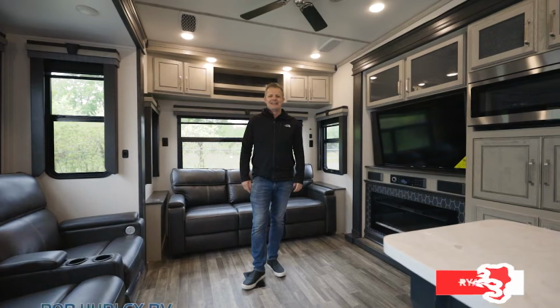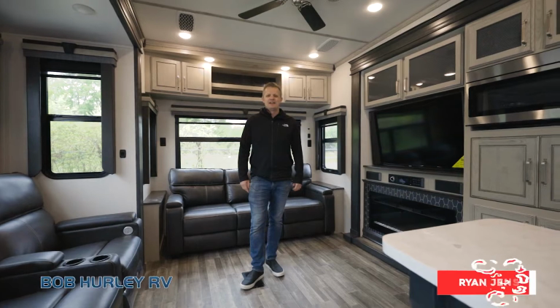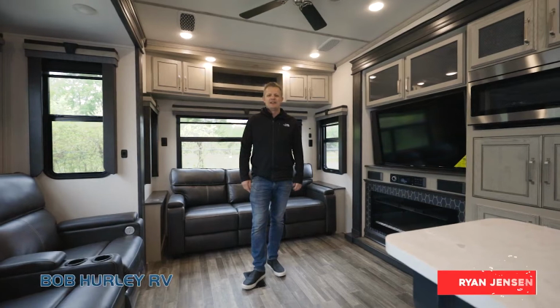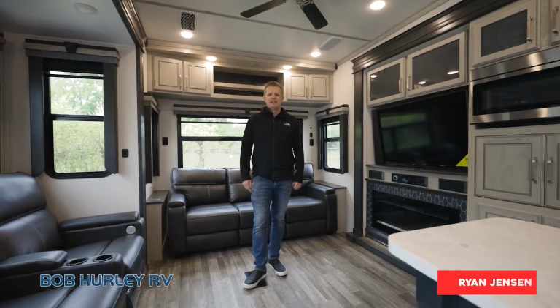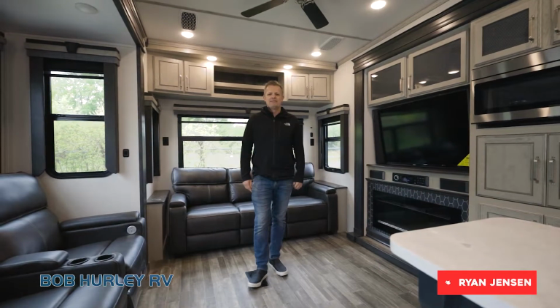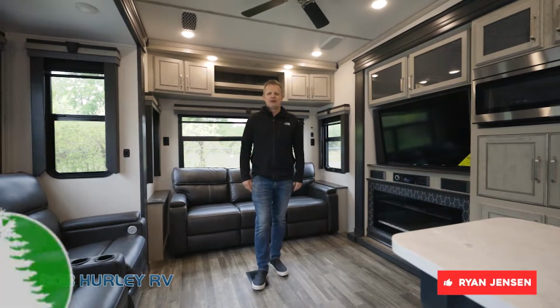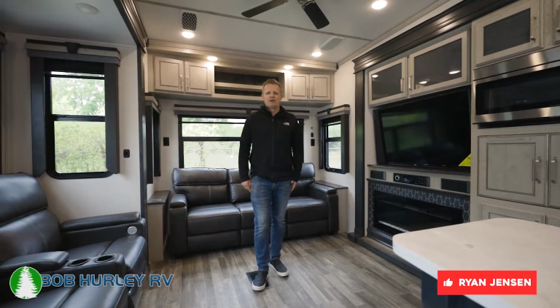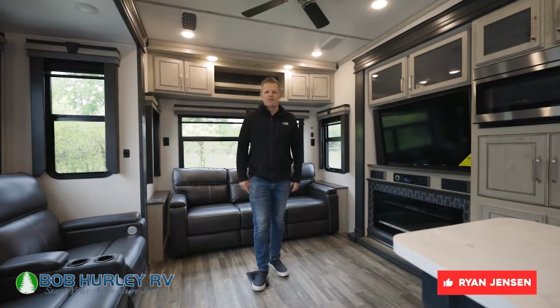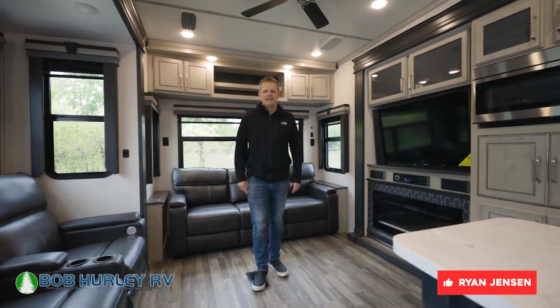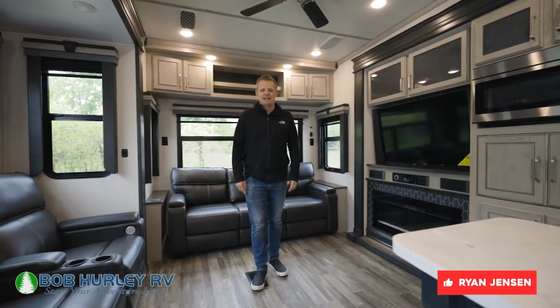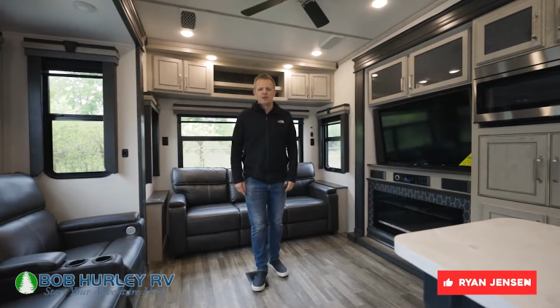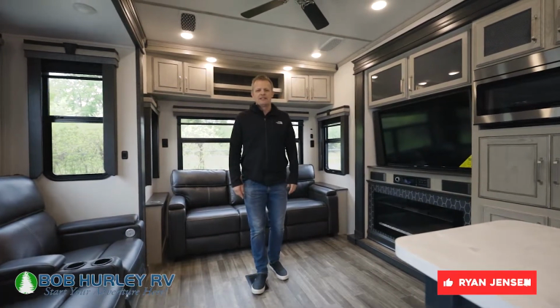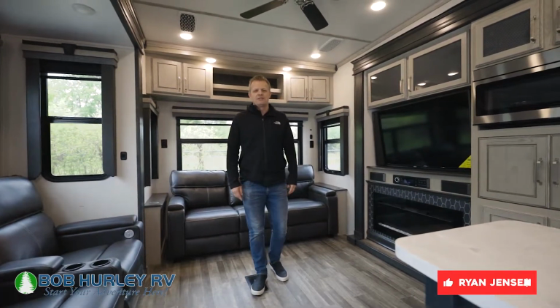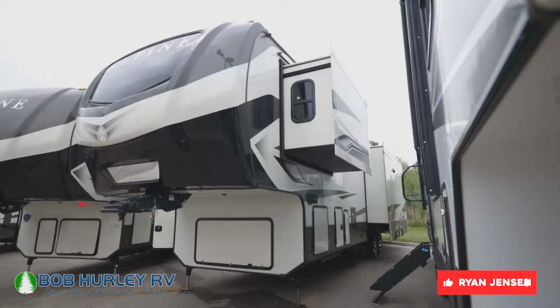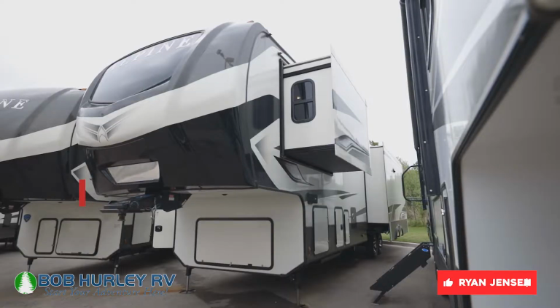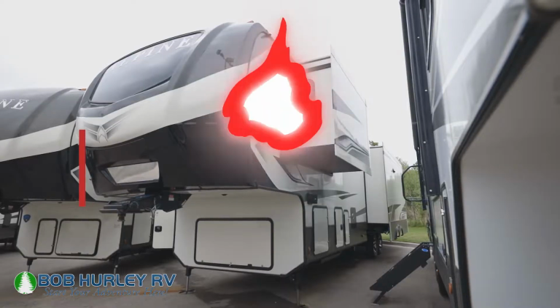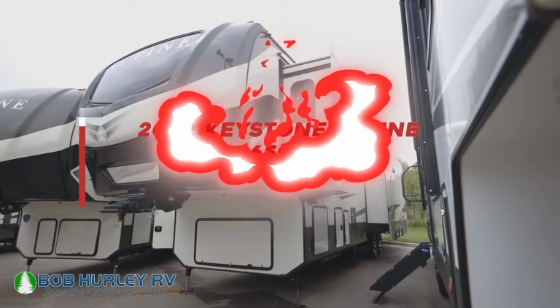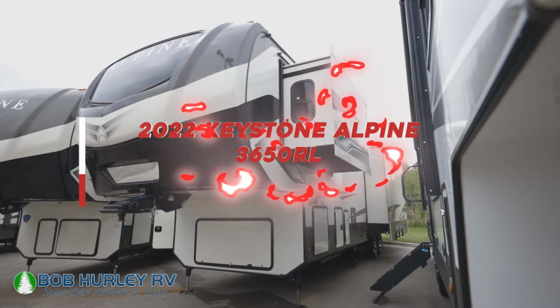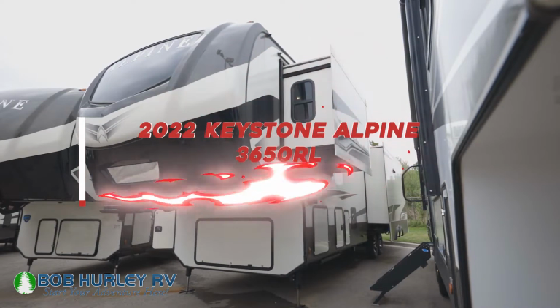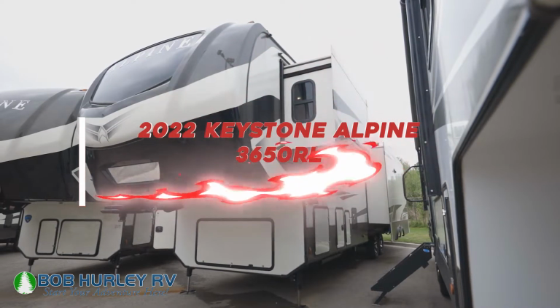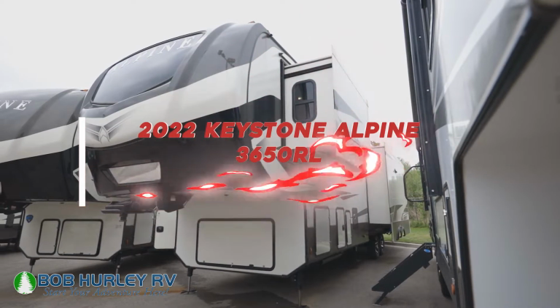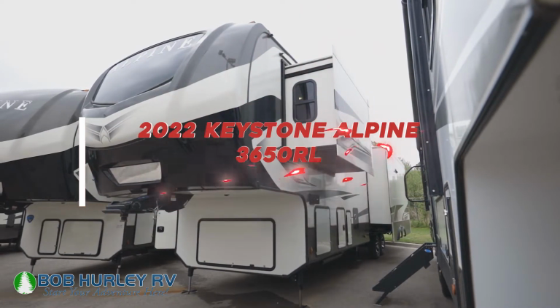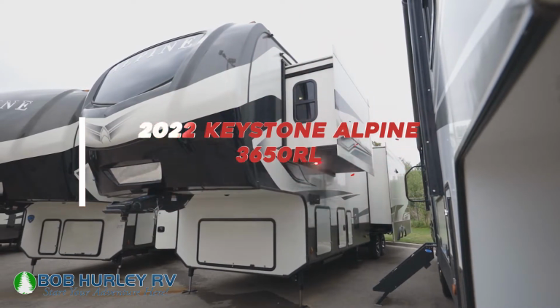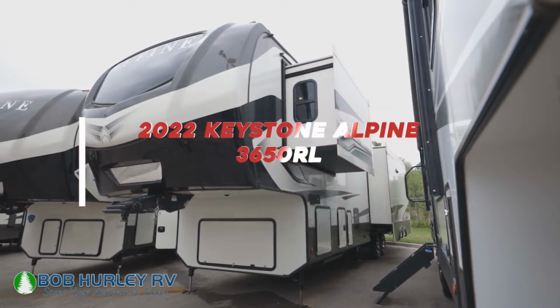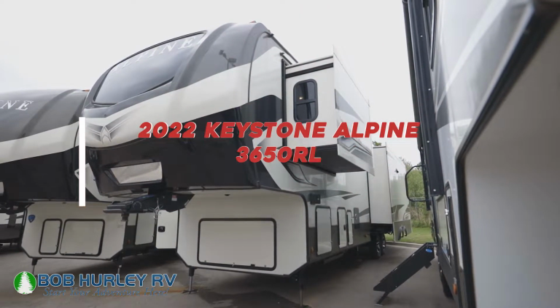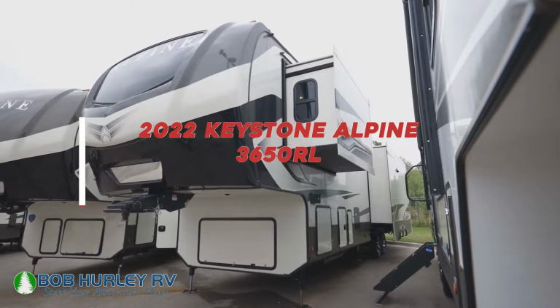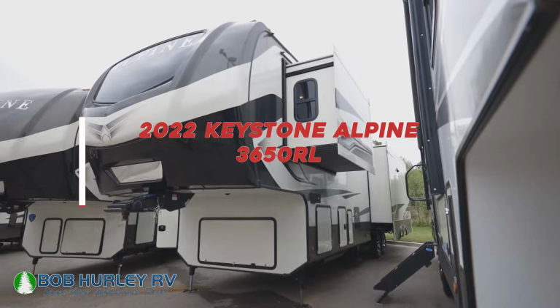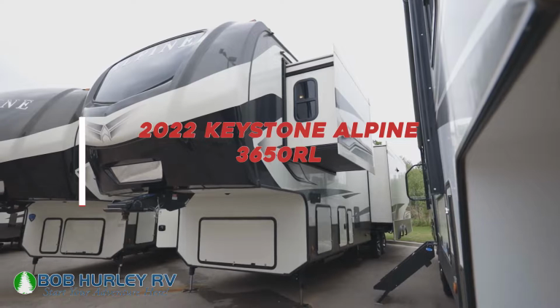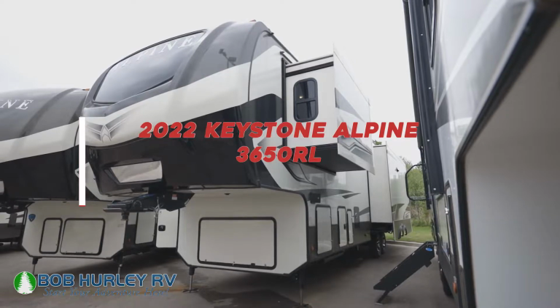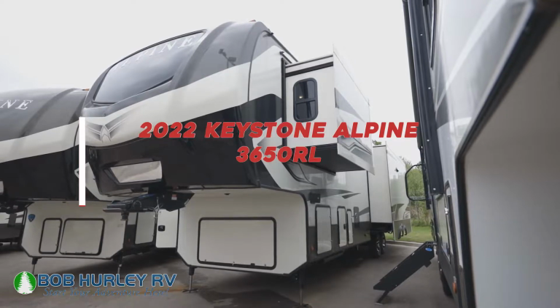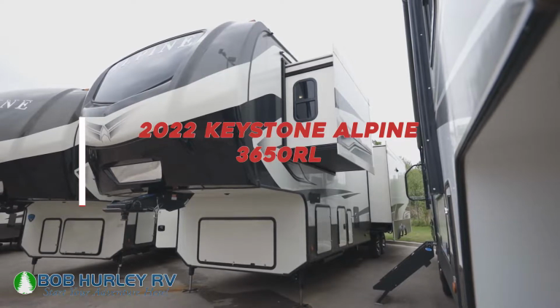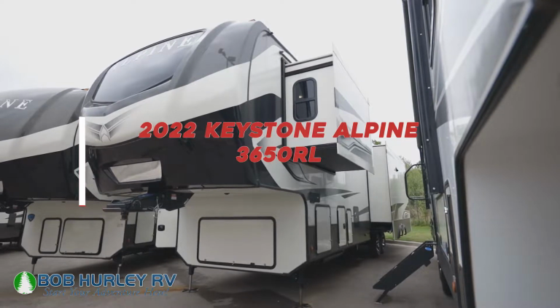Hey guys, Ryan Jensen, Bob Hurley RV. Today we're looking at the 2022 Keystone Alpine 3650RL.